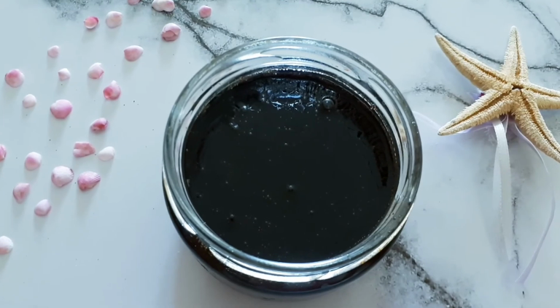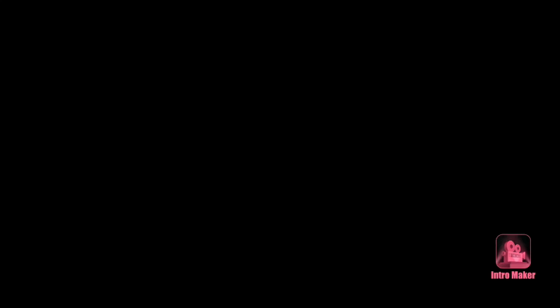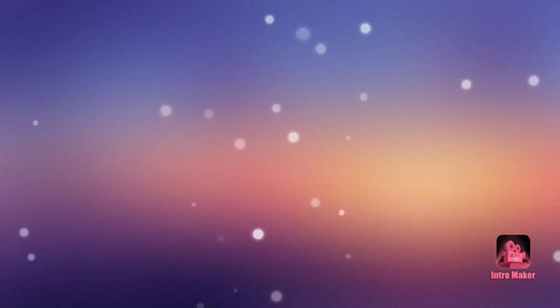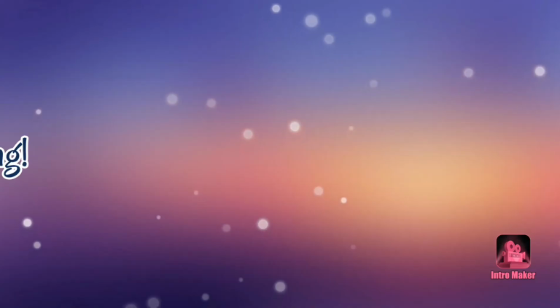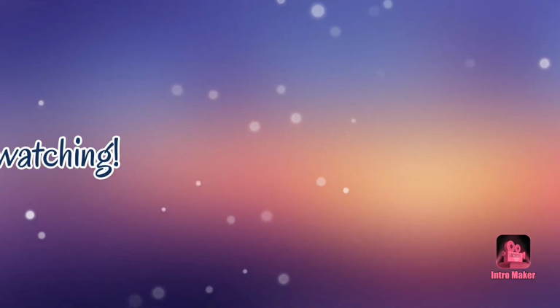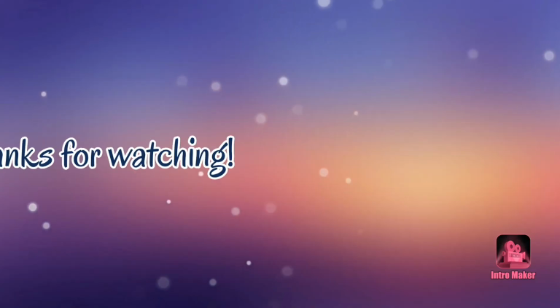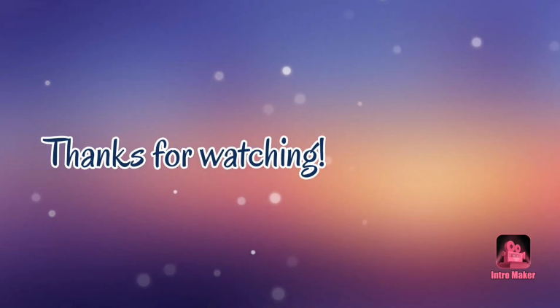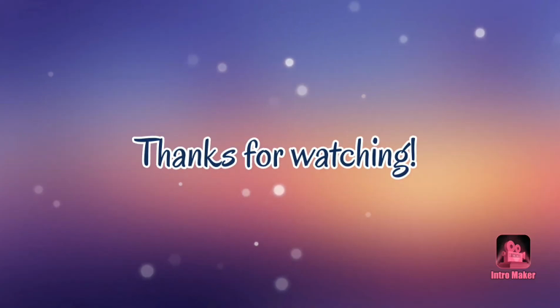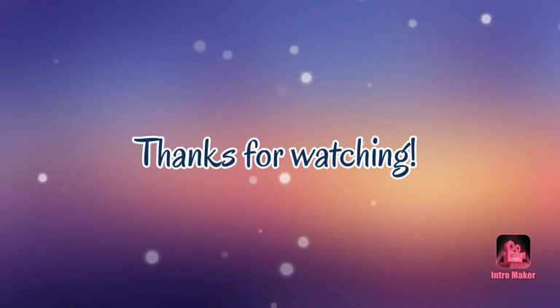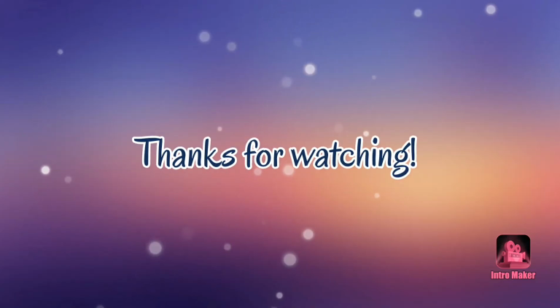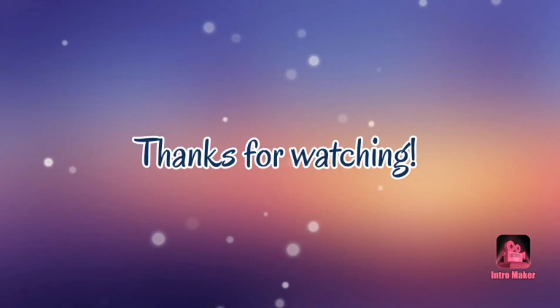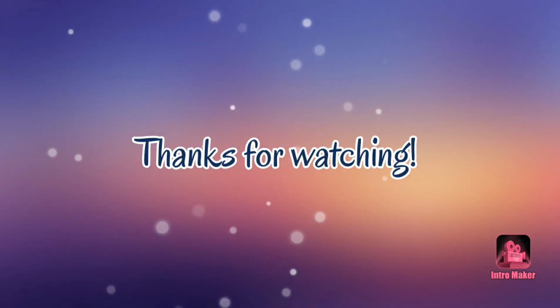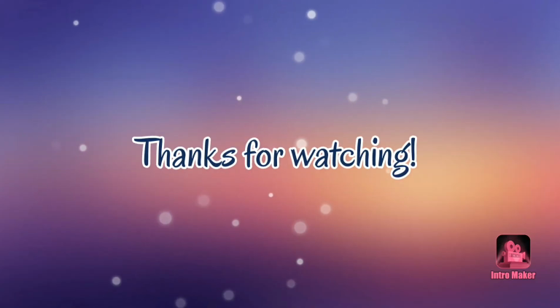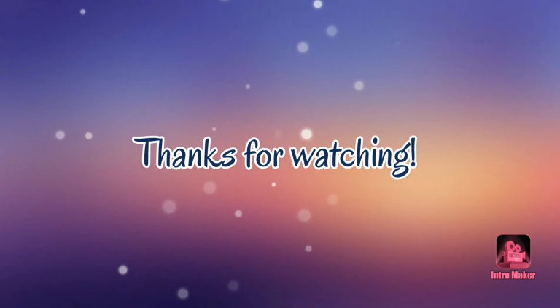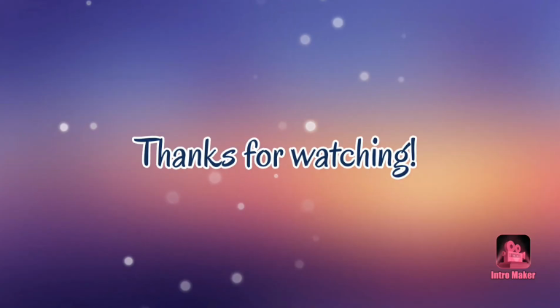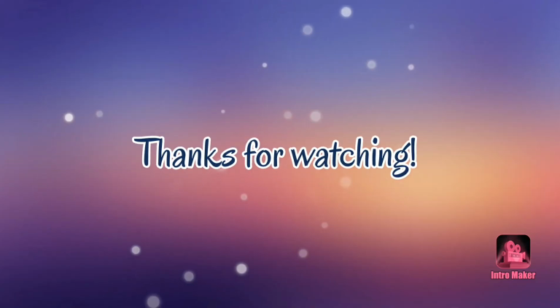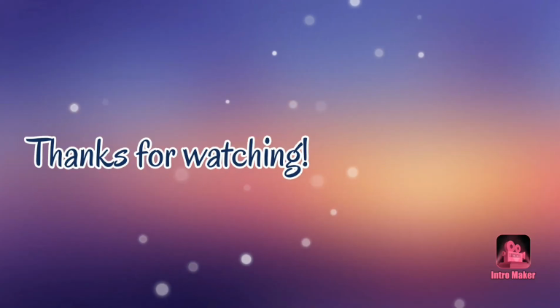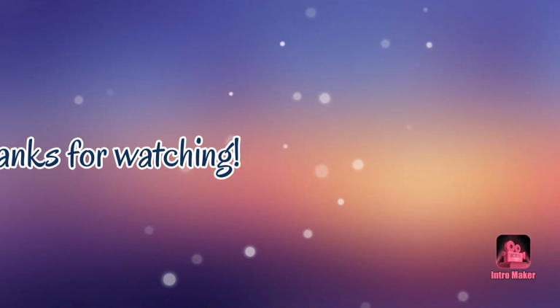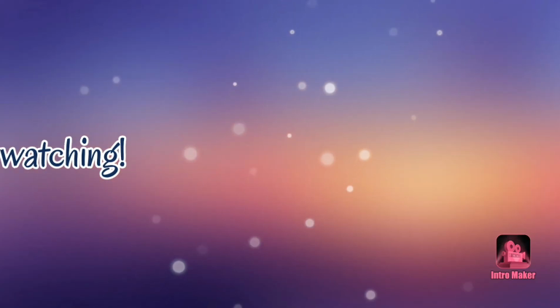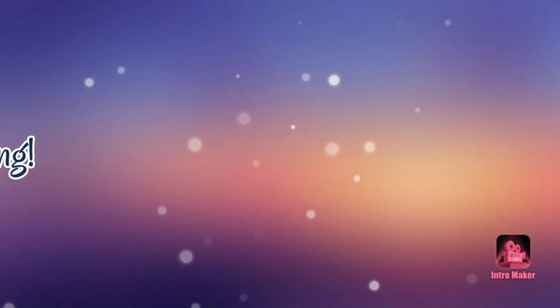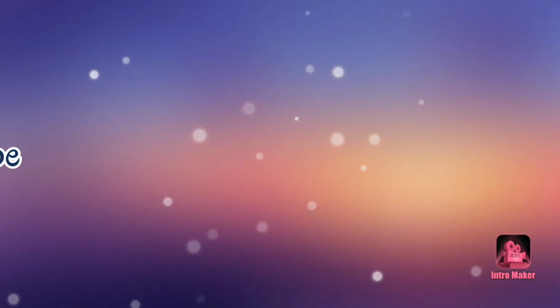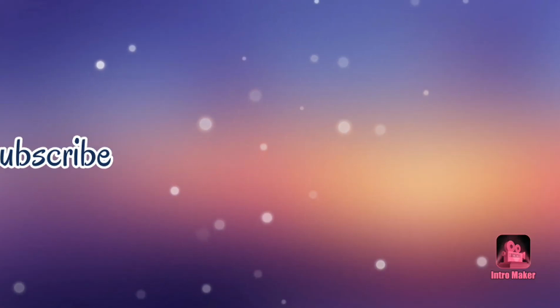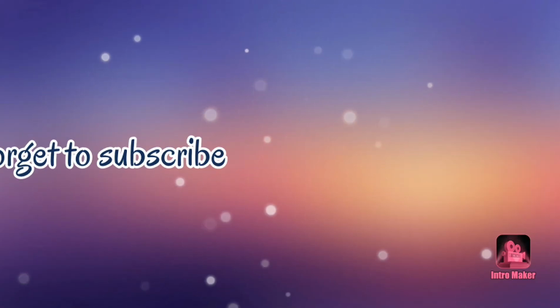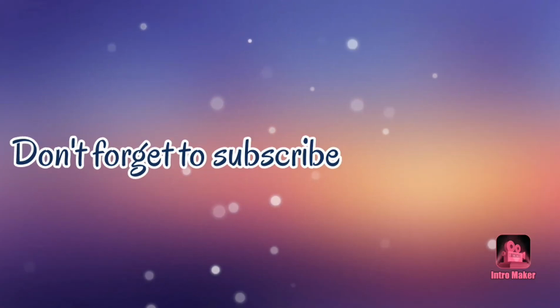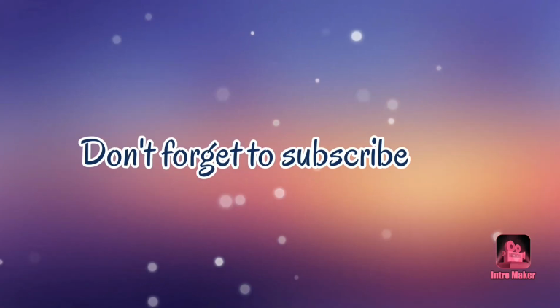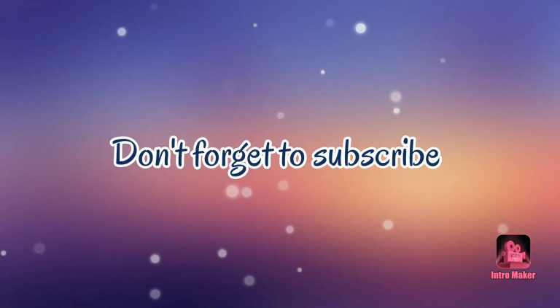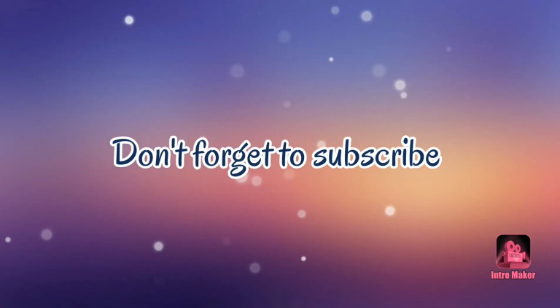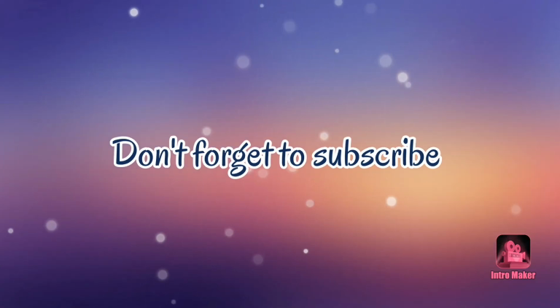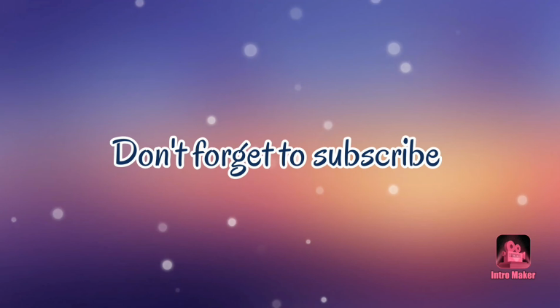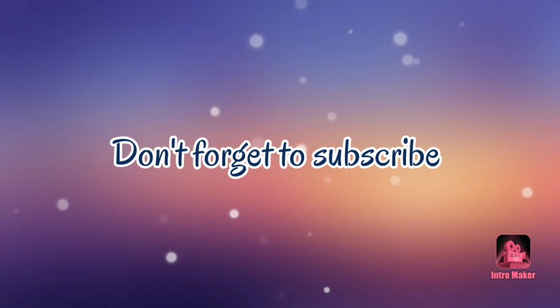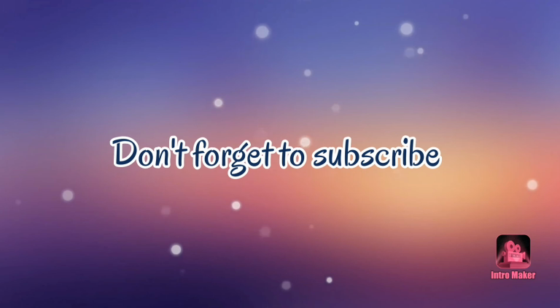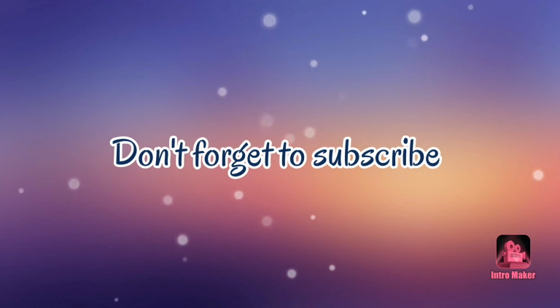That's it for this video. Thank you for watching and I hope you enjoy it. Bye!